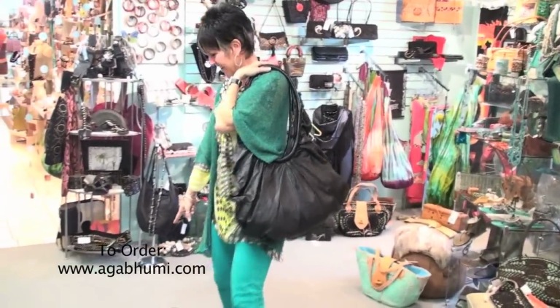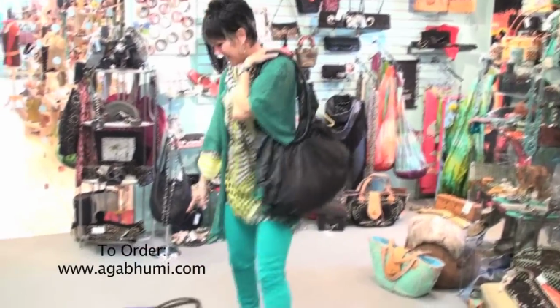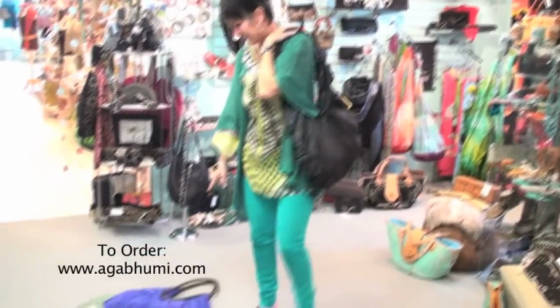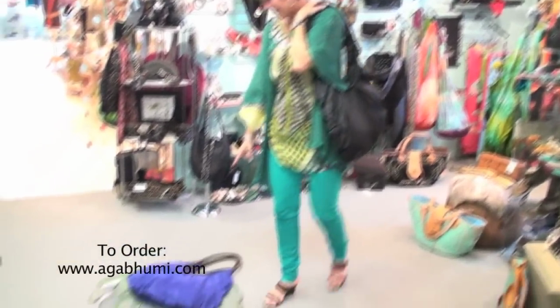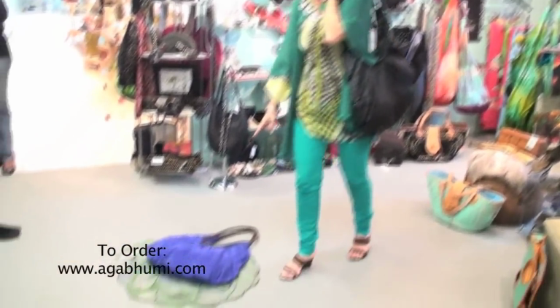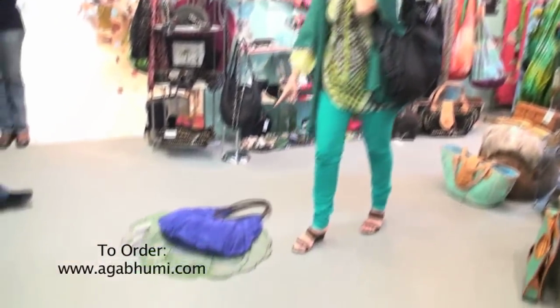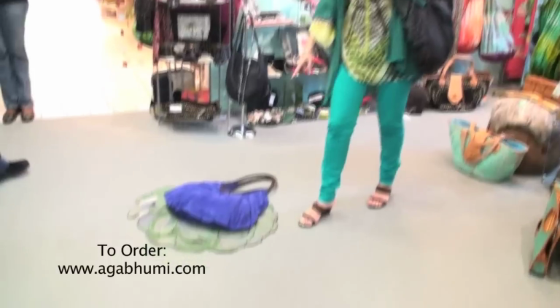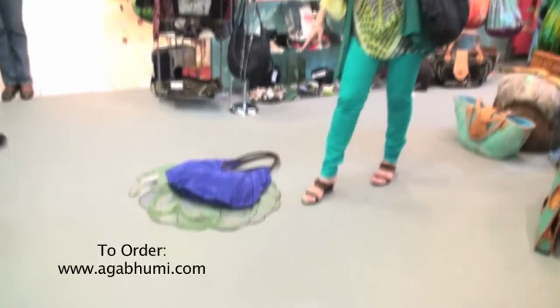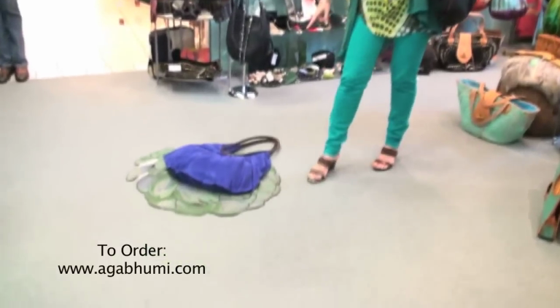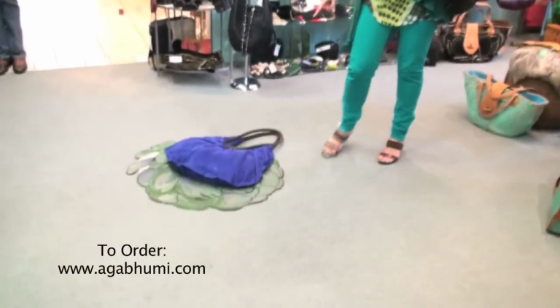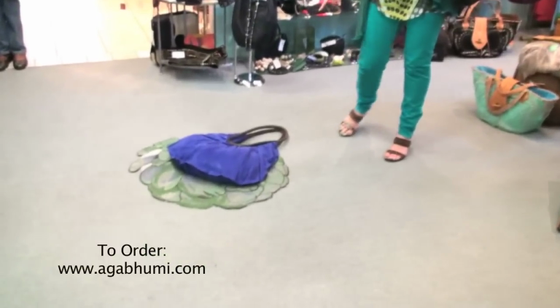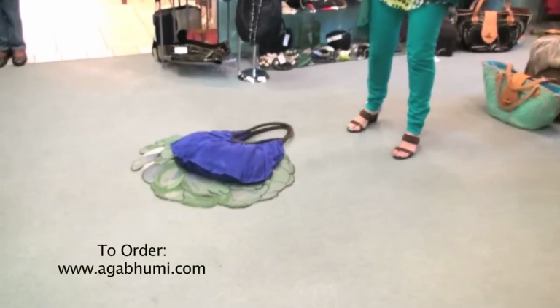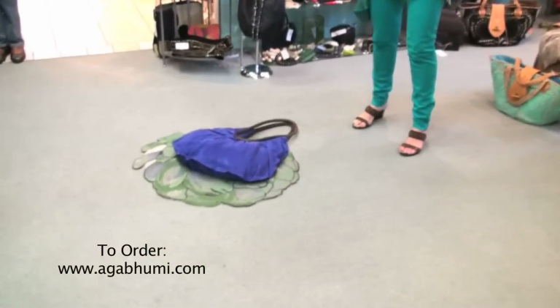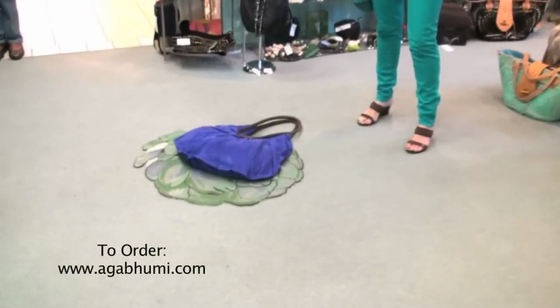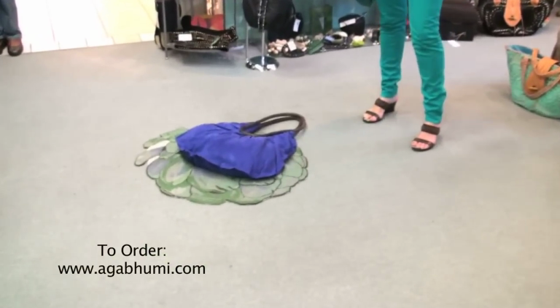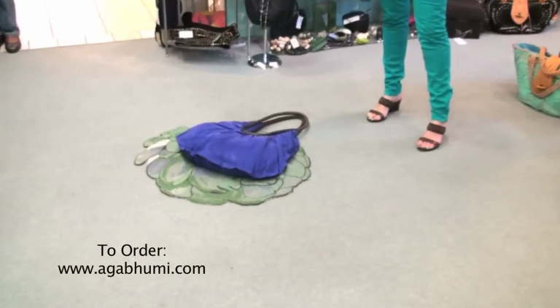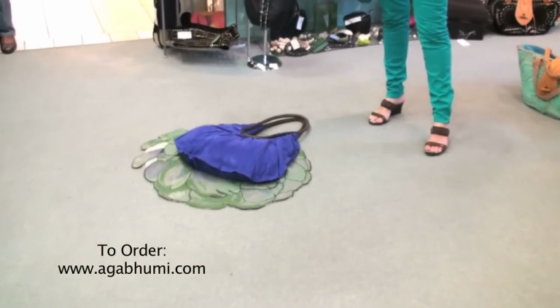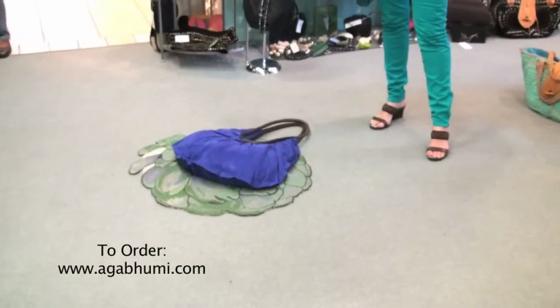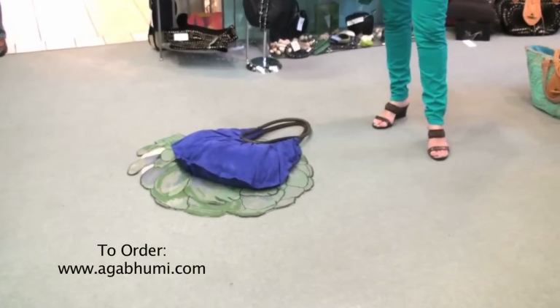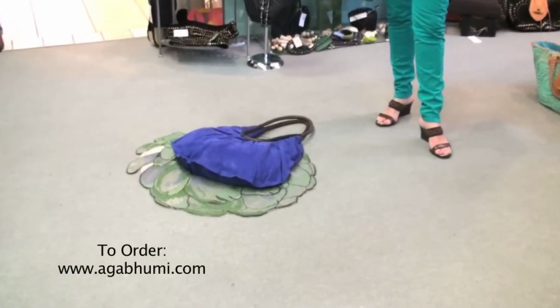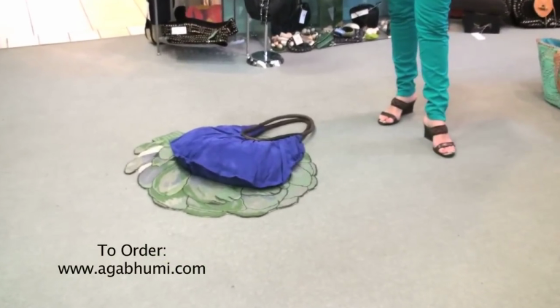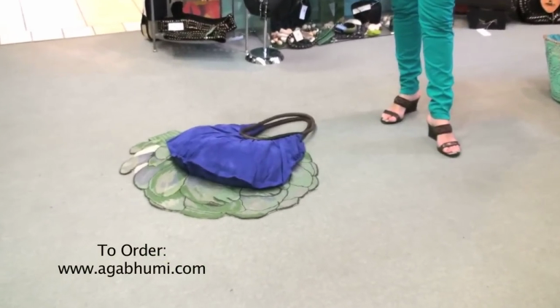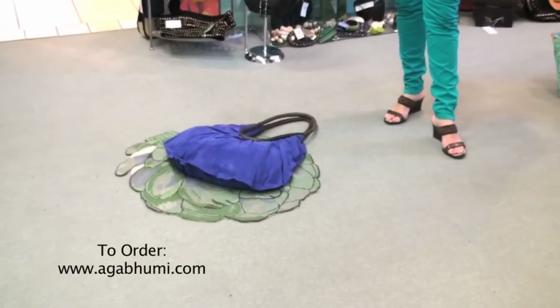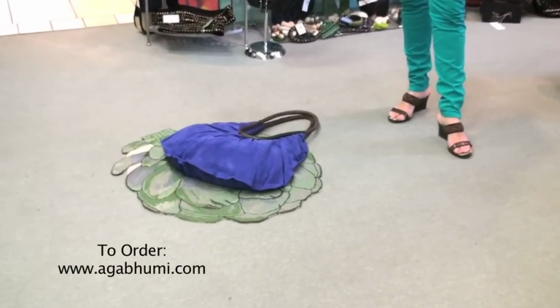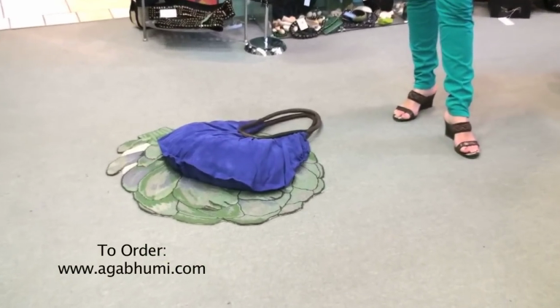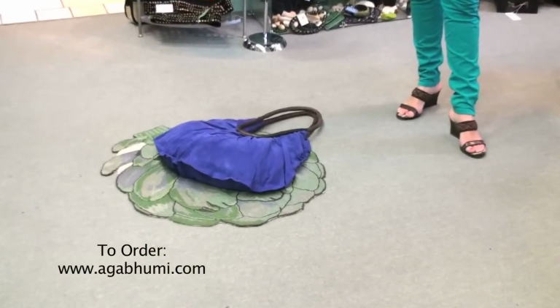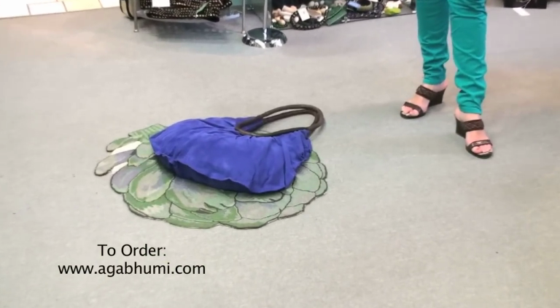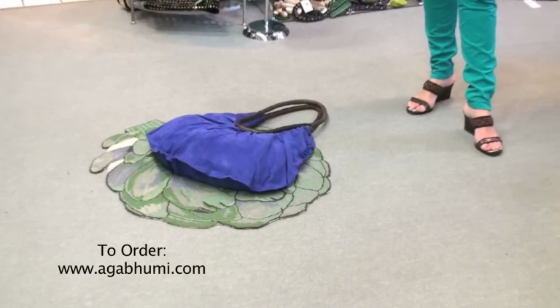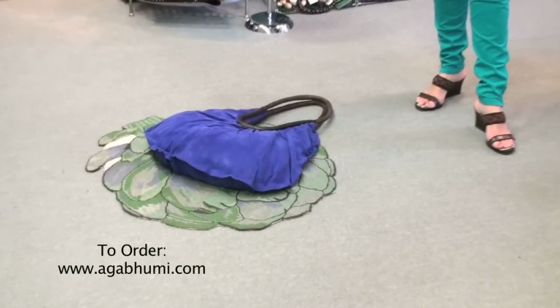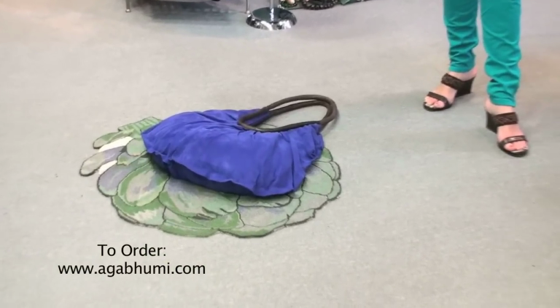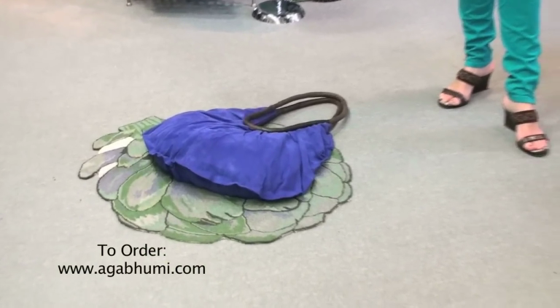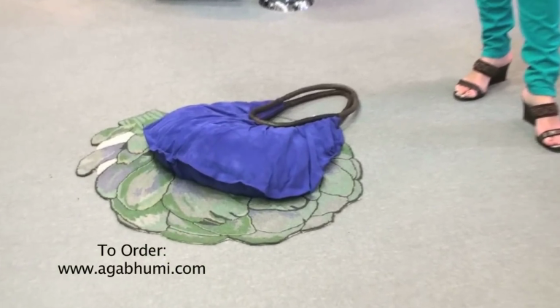Here it is in another color, in a suede and soft leather combination.